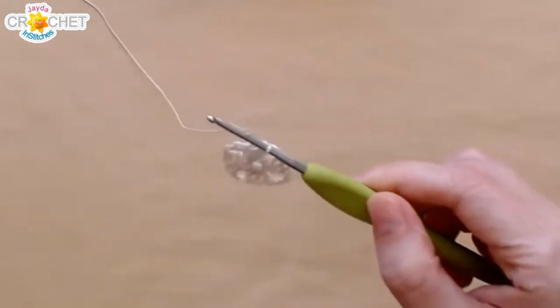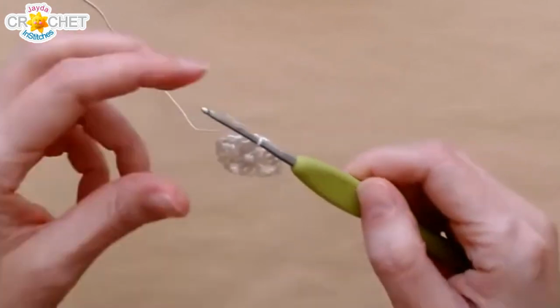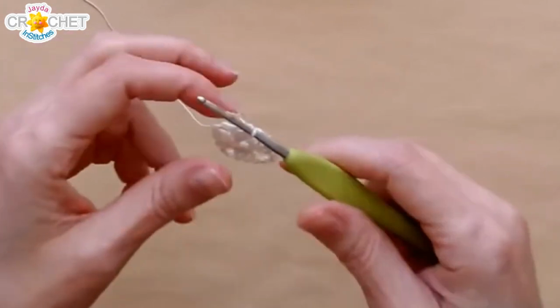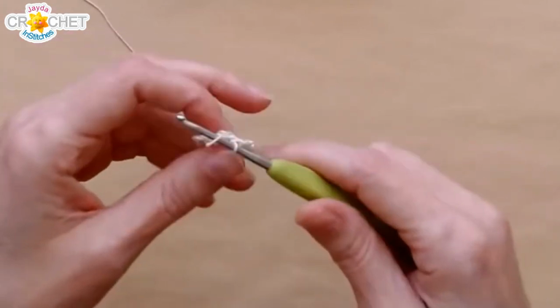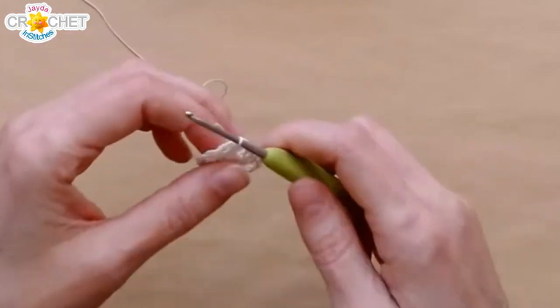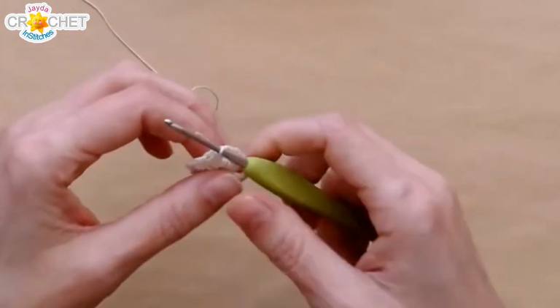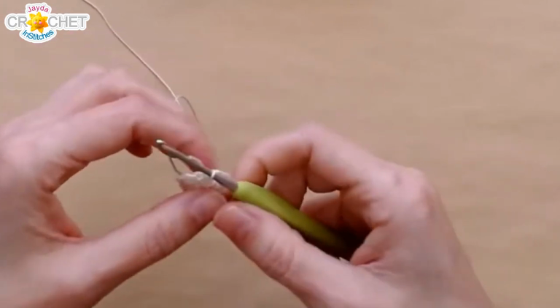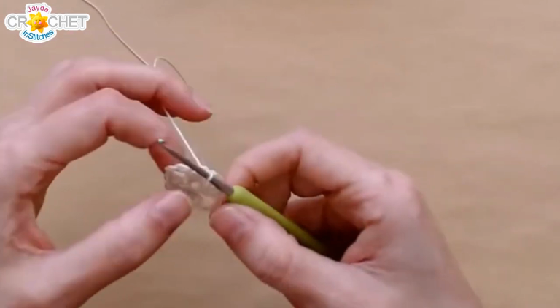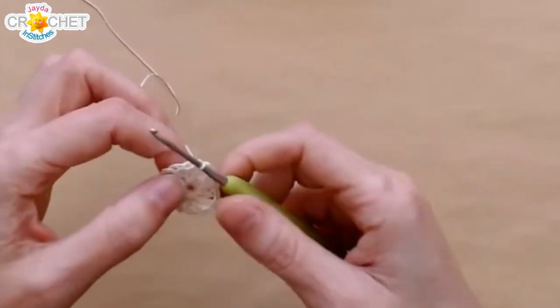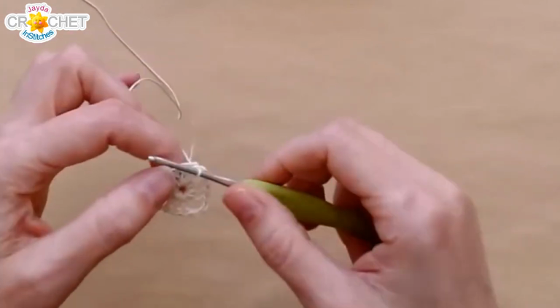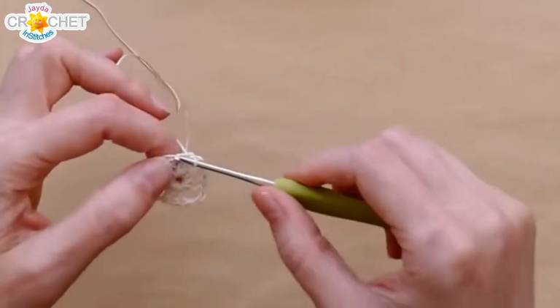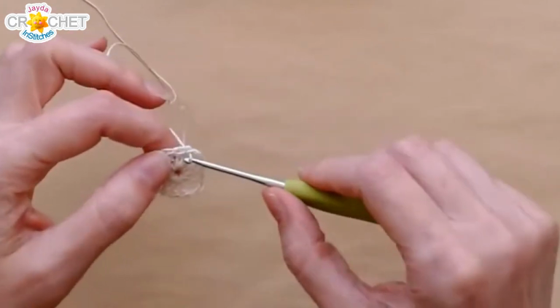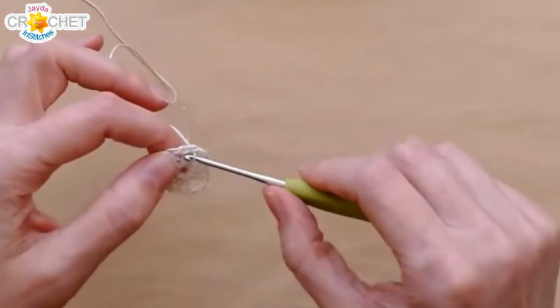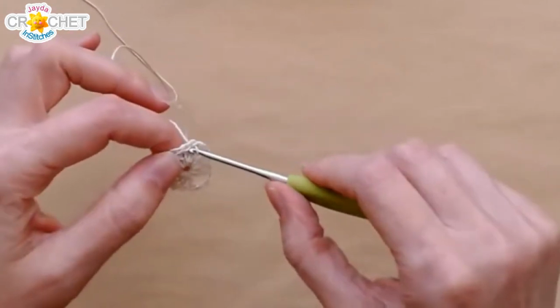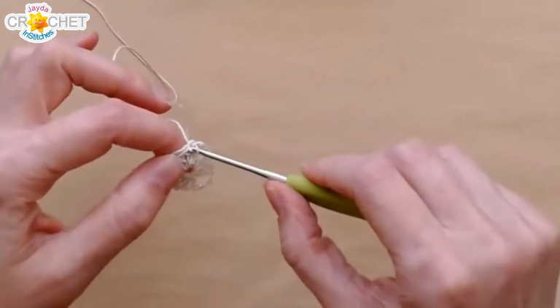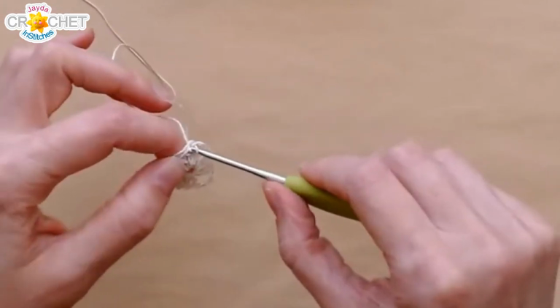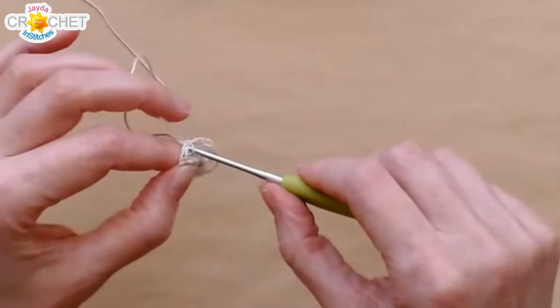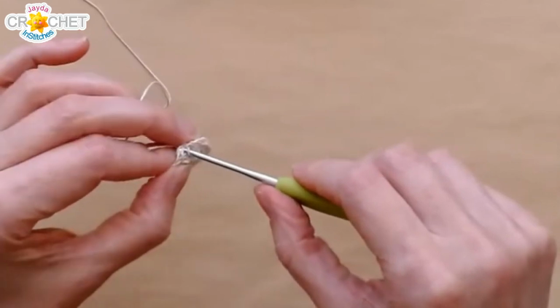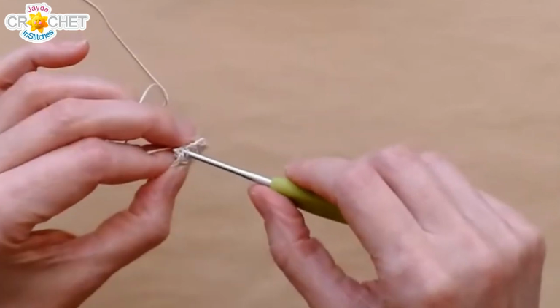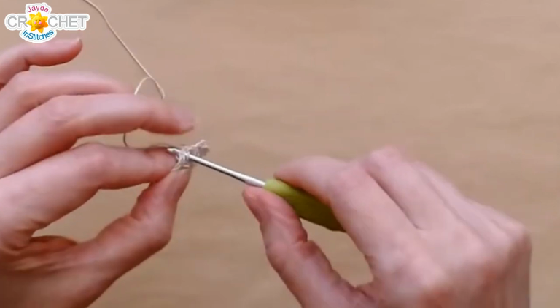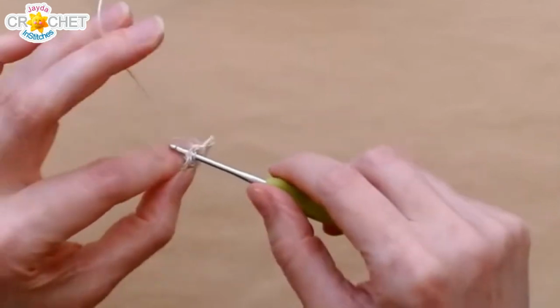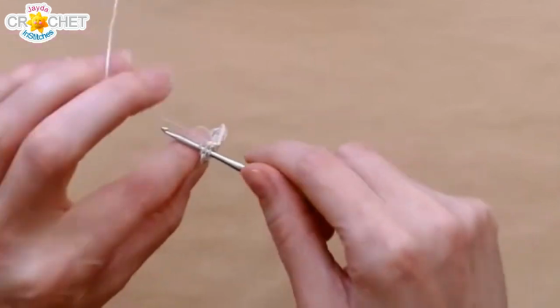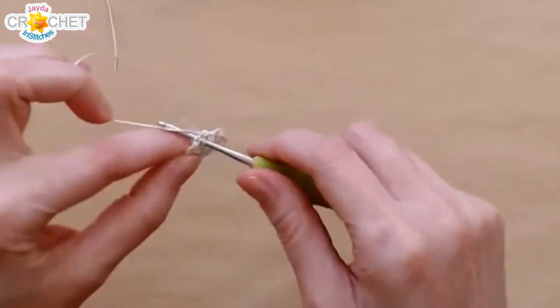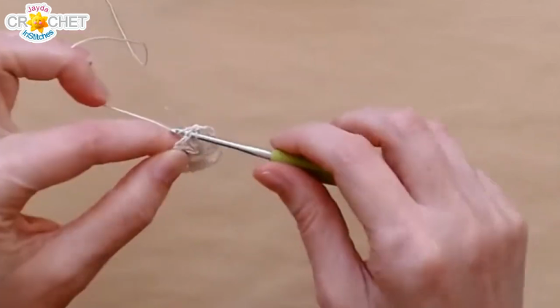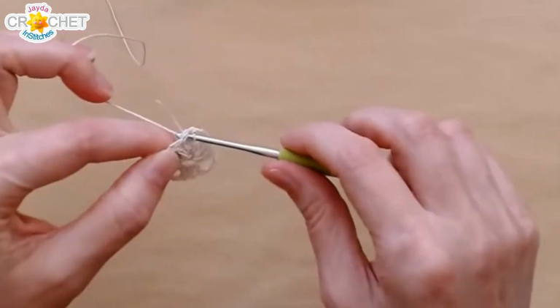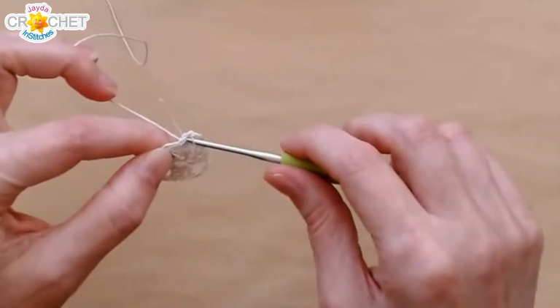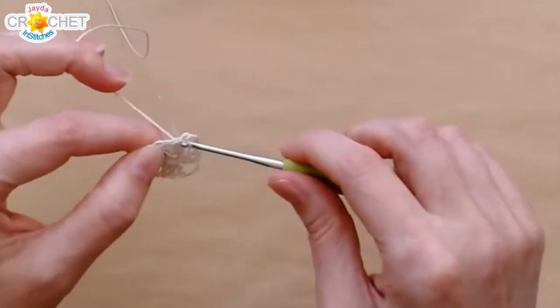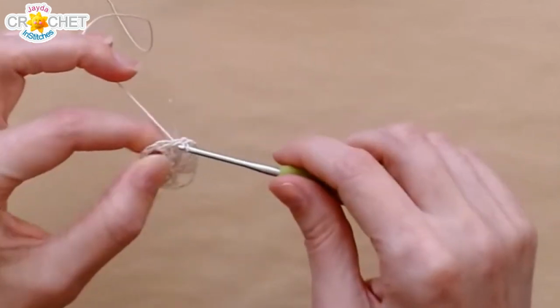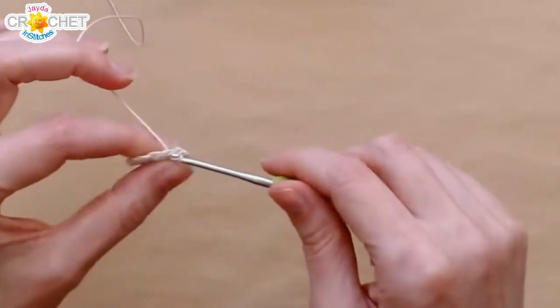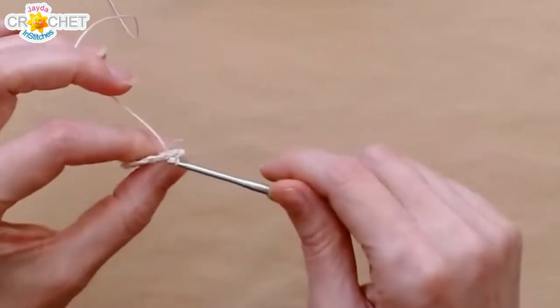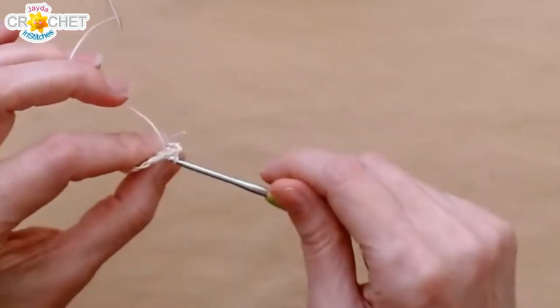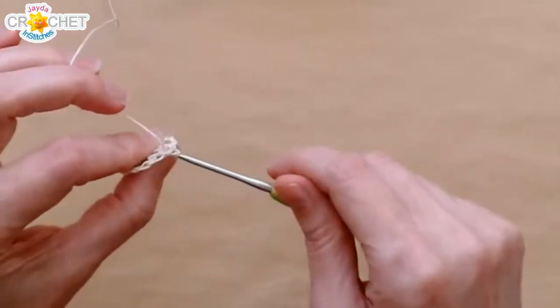It already looks like a bit of a doily. So I'm going to do row two — I'm going to slip stitch across to that chain two space.